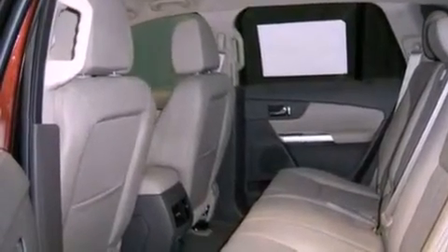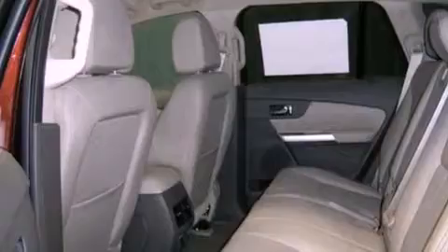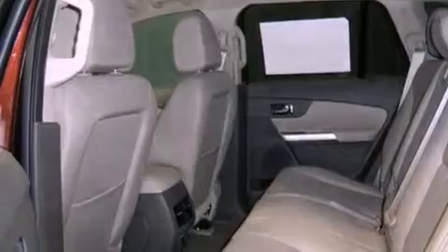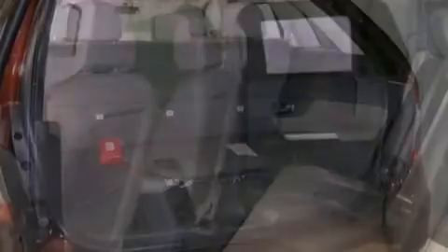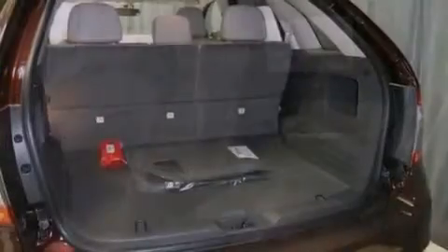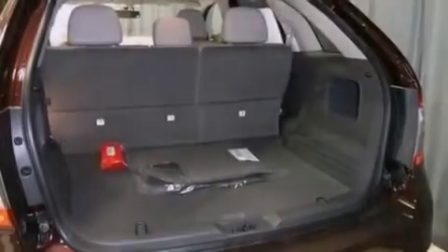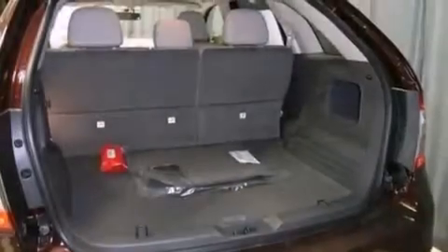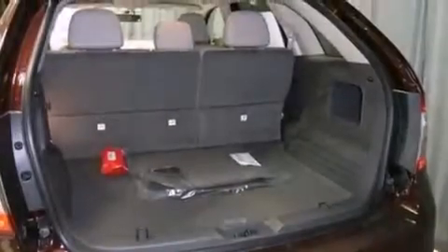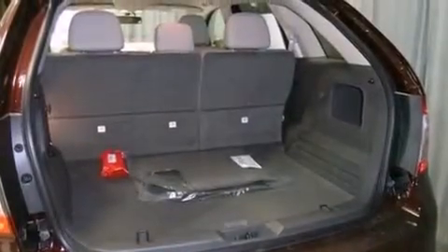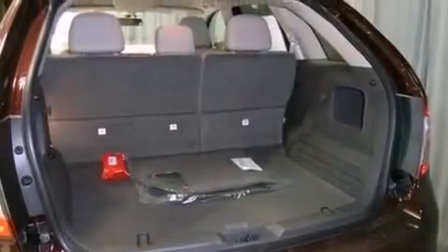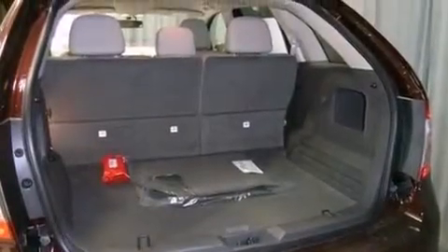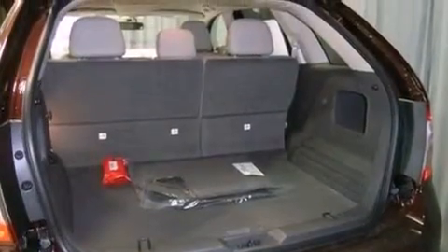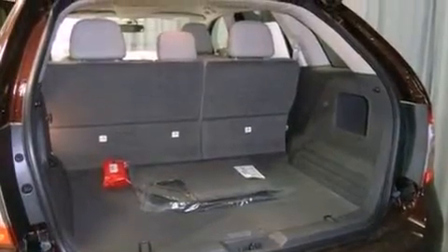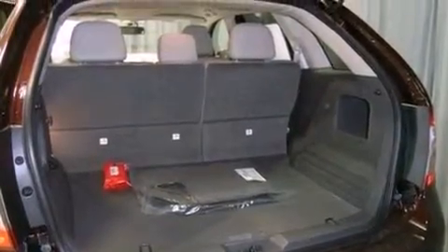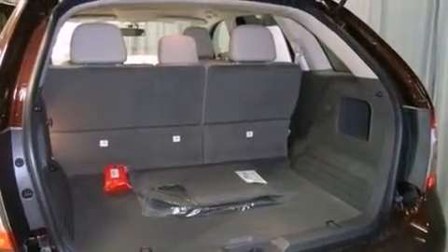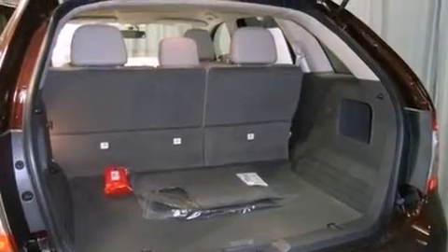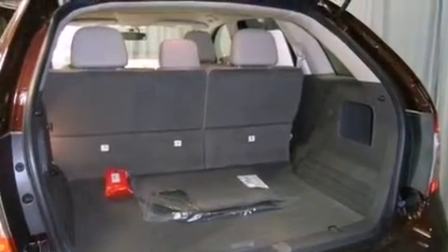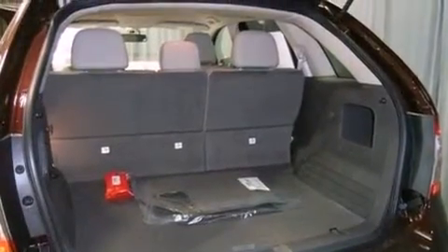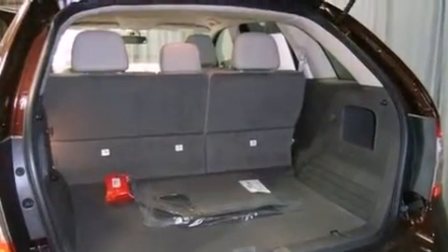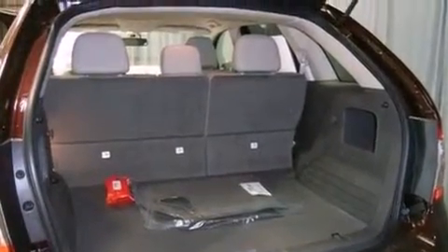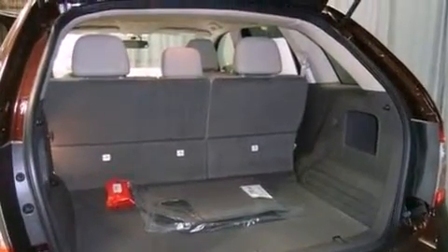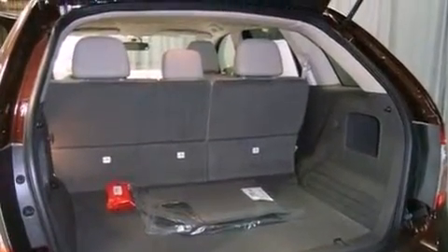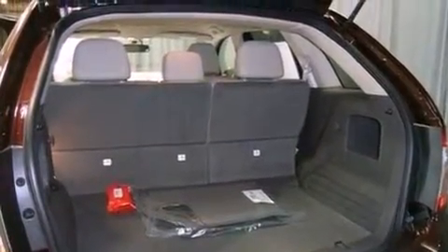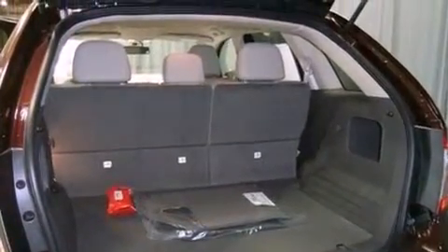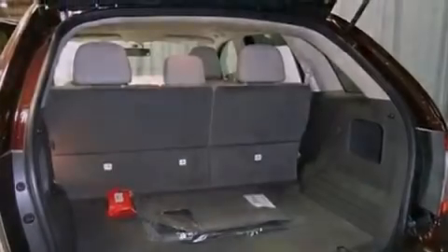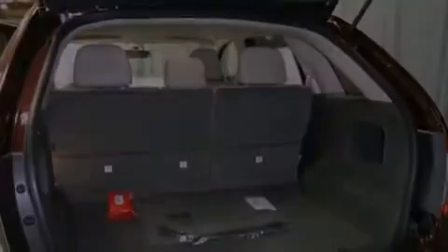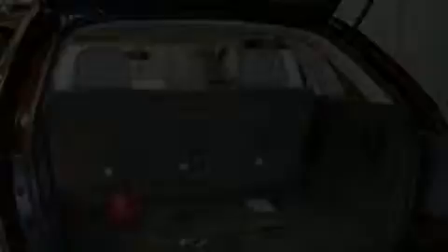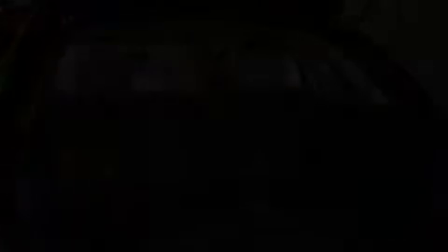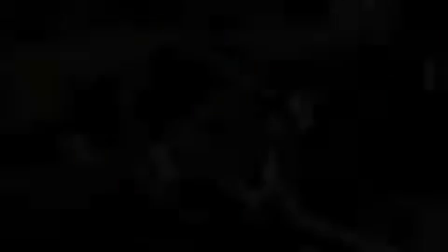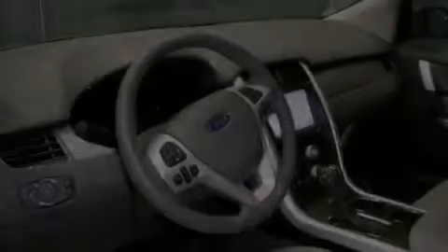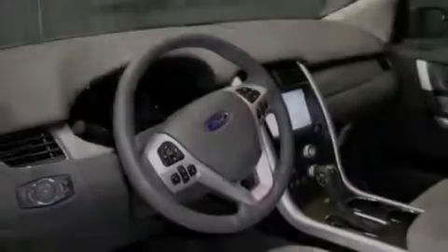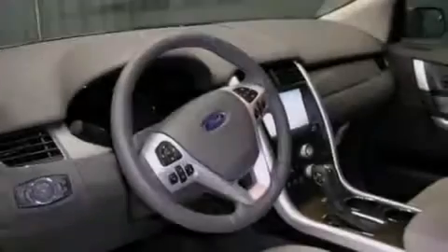Side curtain airbags, air conditioning with automatic climate control, heated side view mirrors, and a rear spoiler.